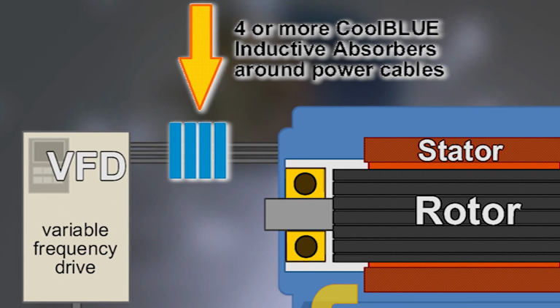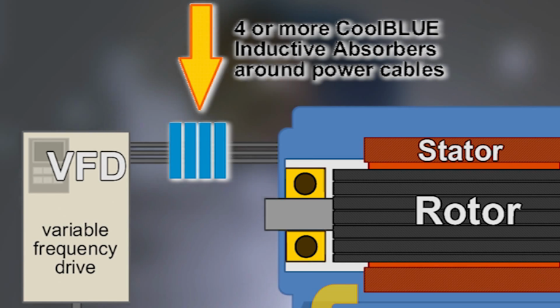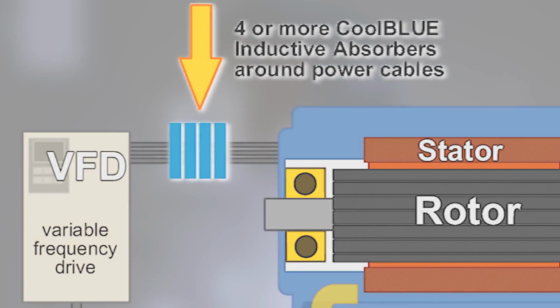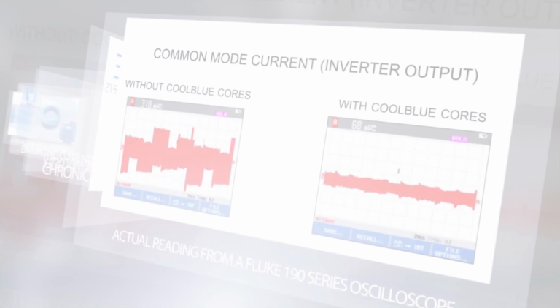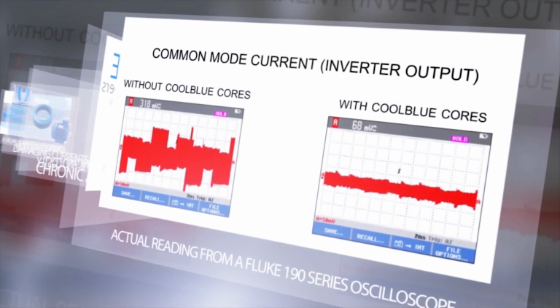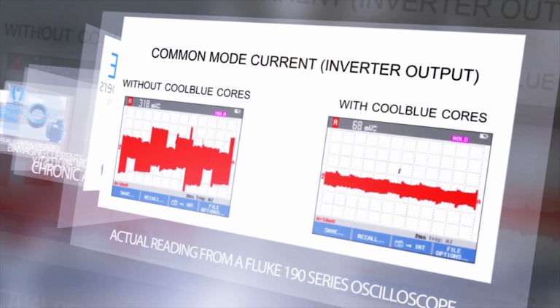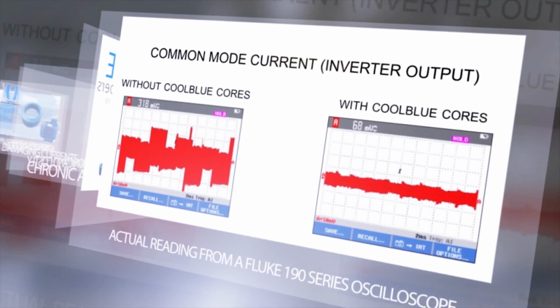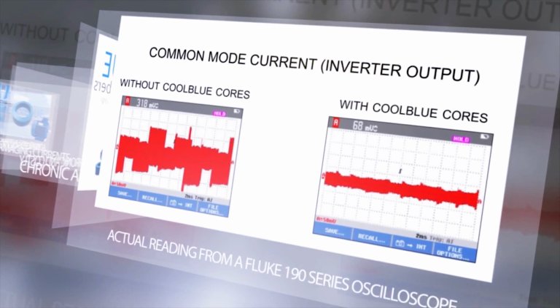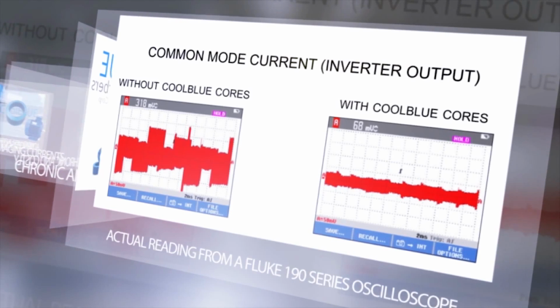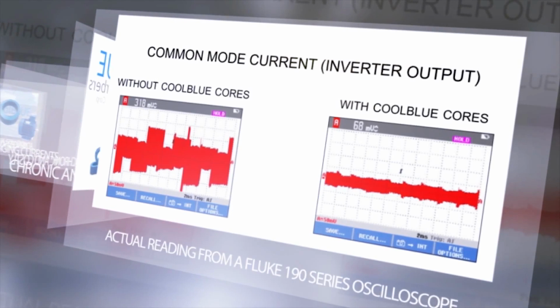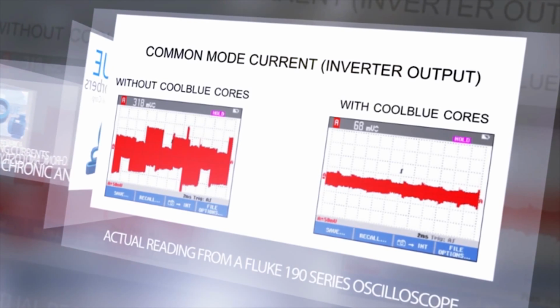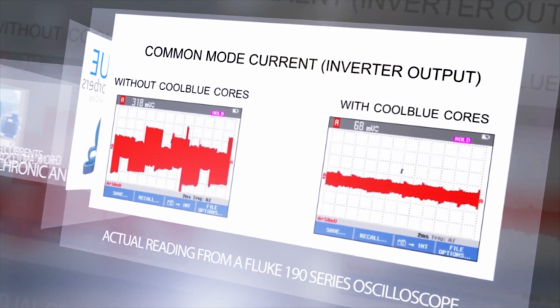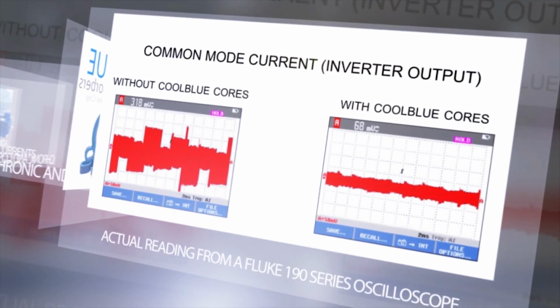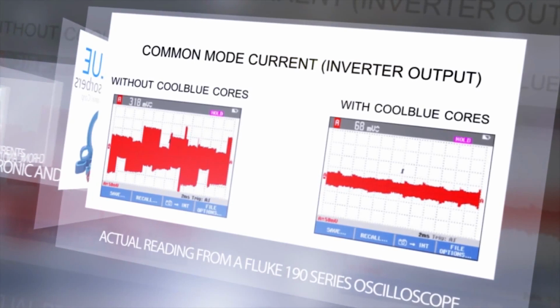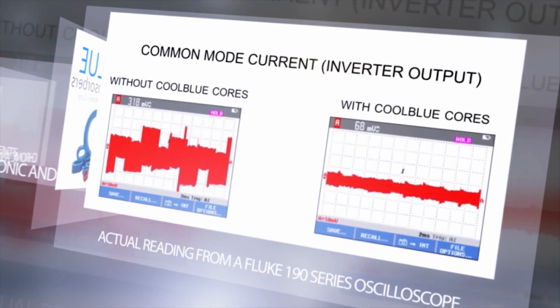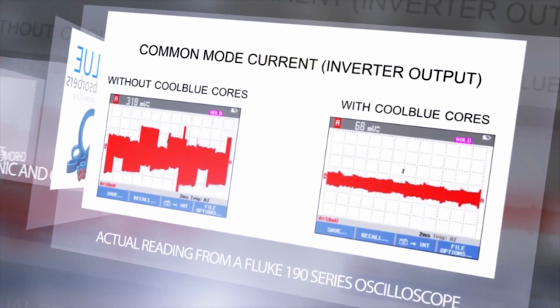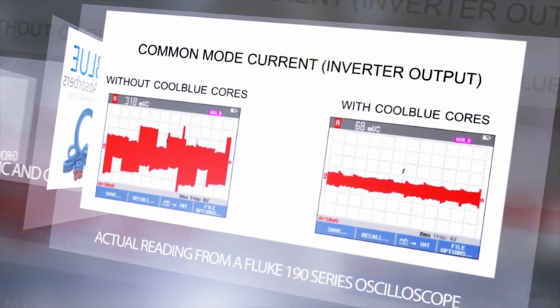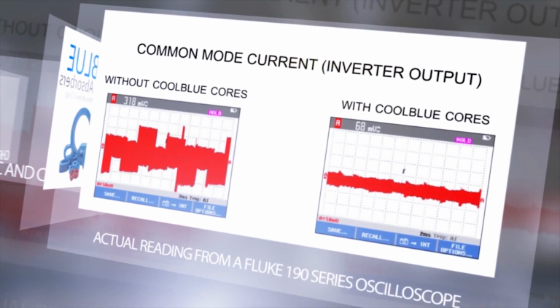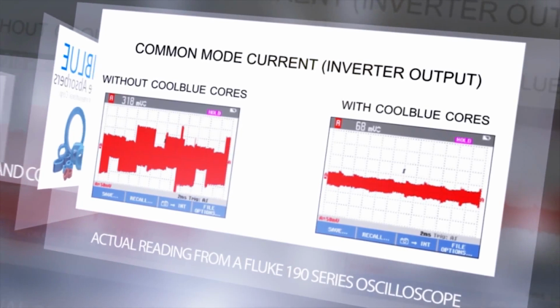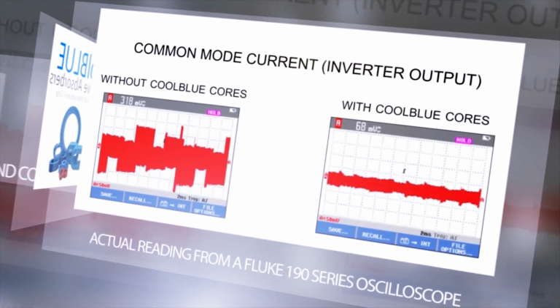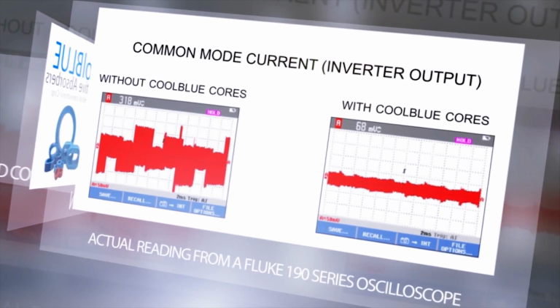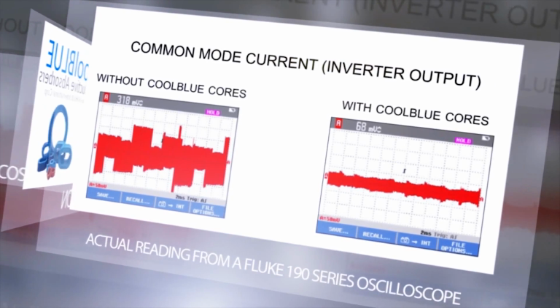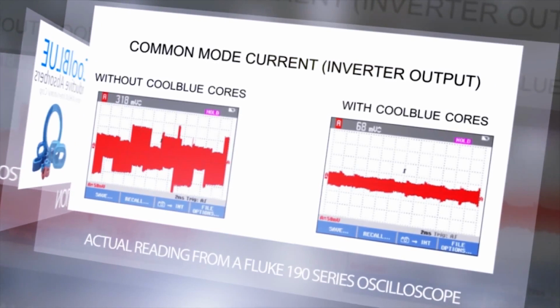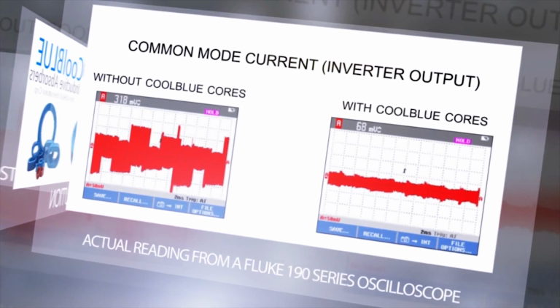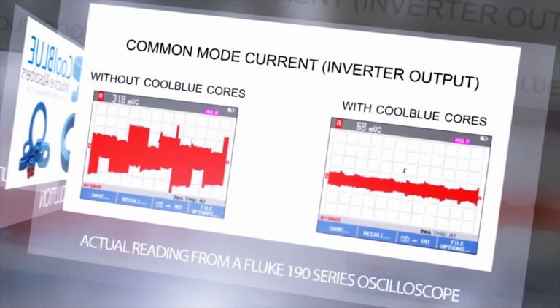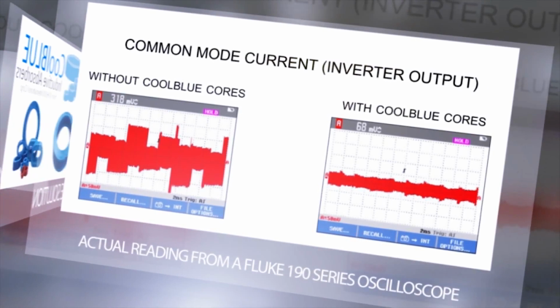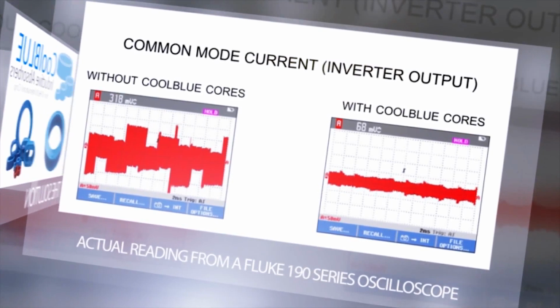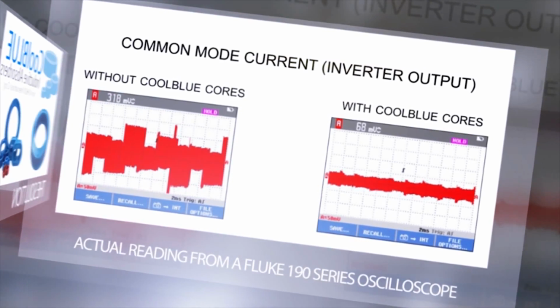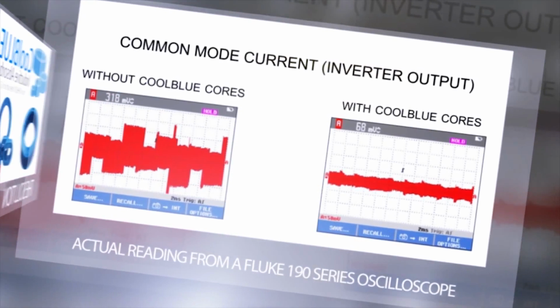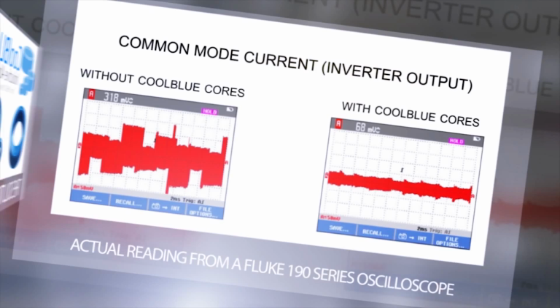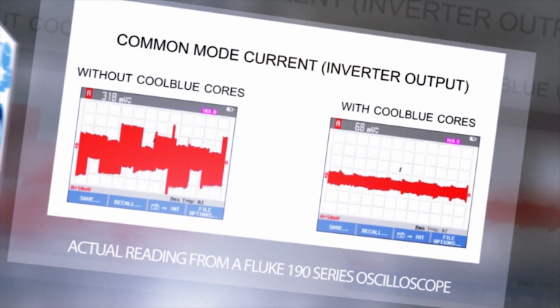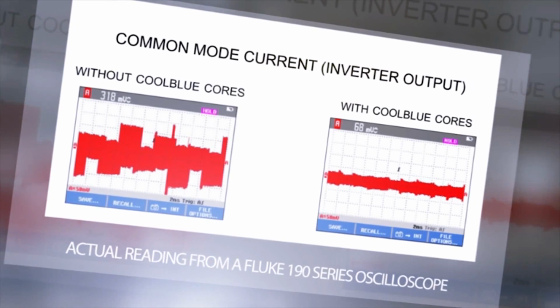Here are the results before and after the use of Cool Blue. As you can see, the damaging current is greatly reduced.